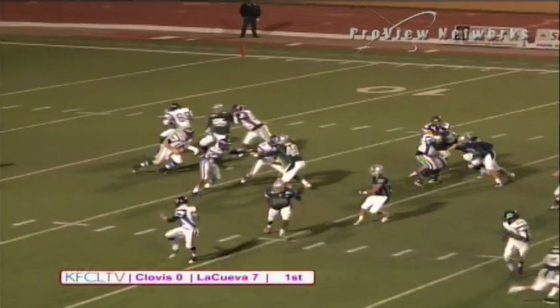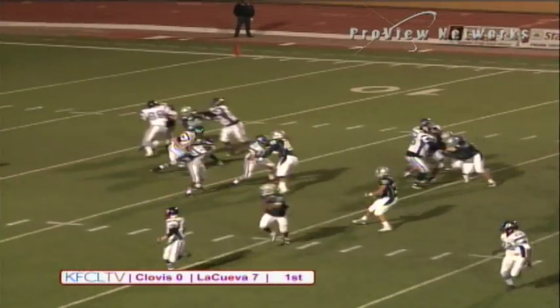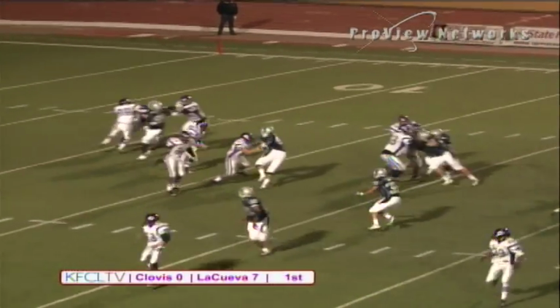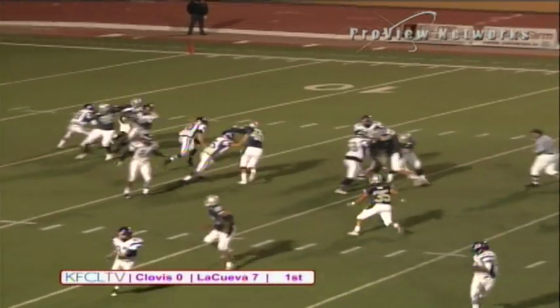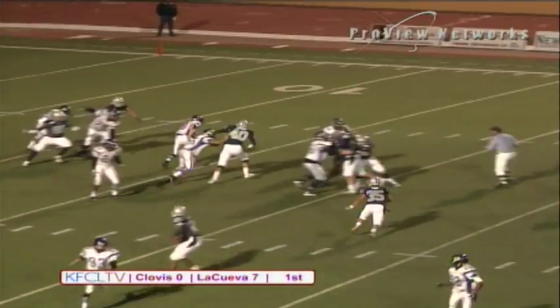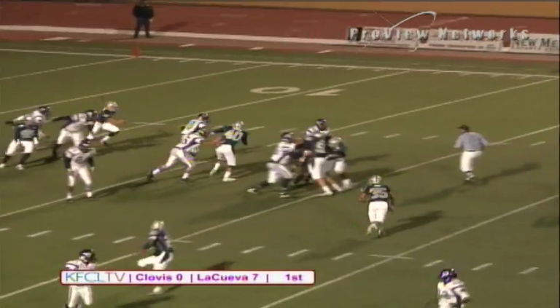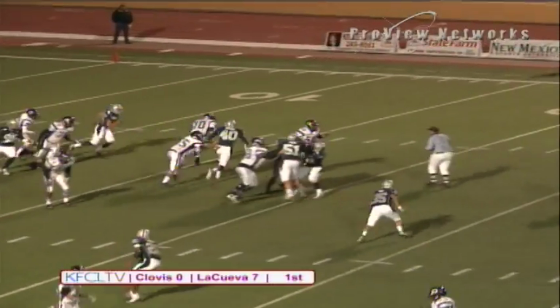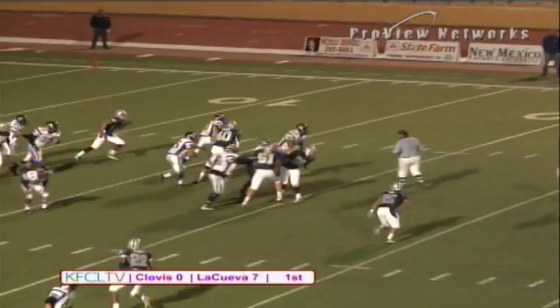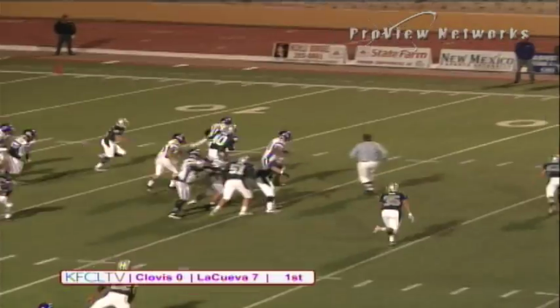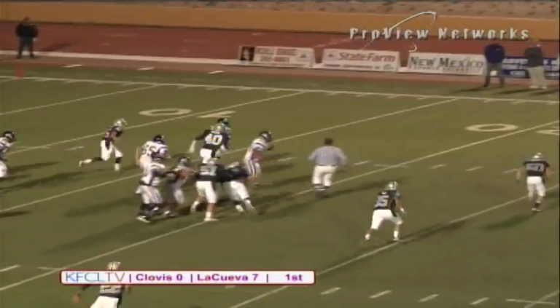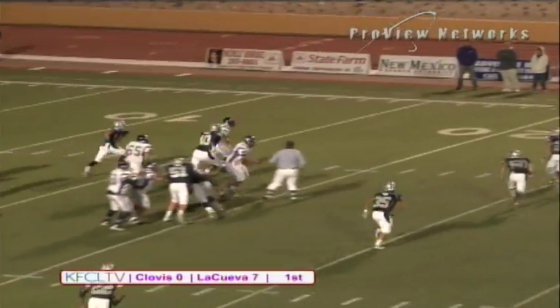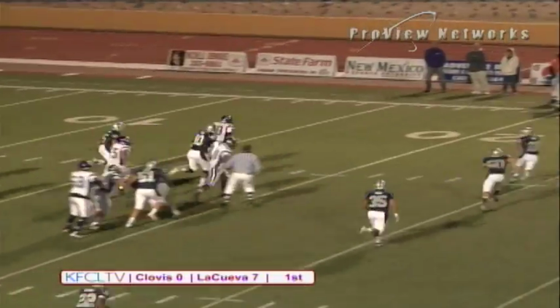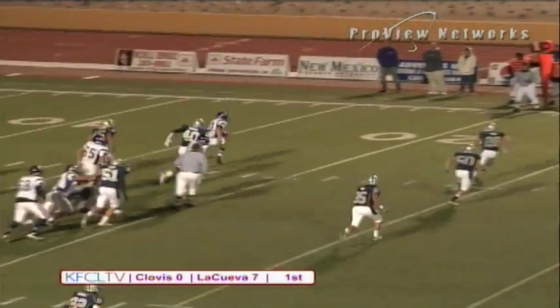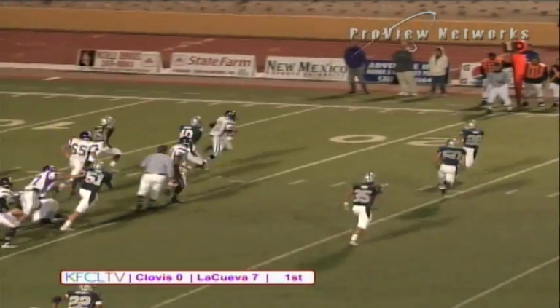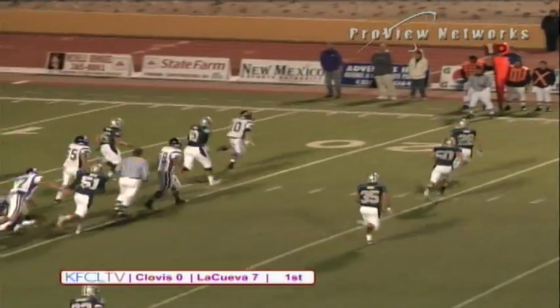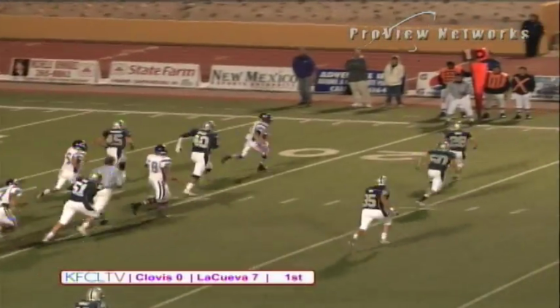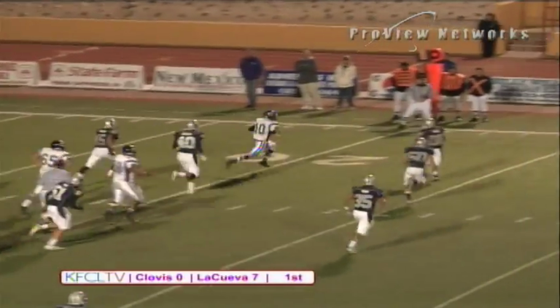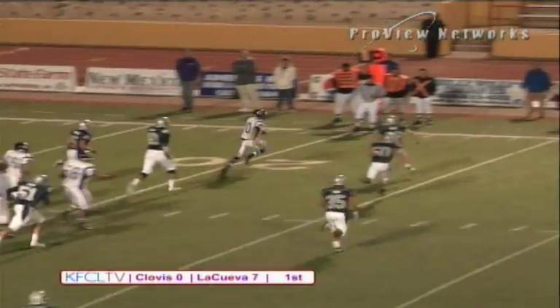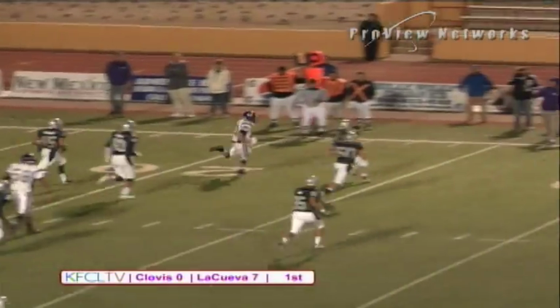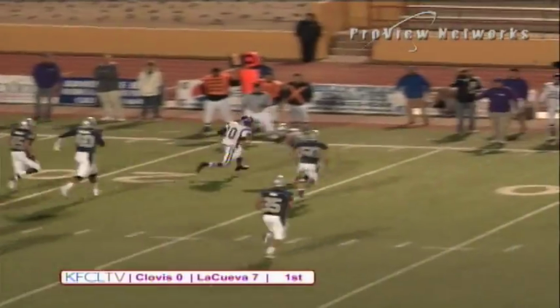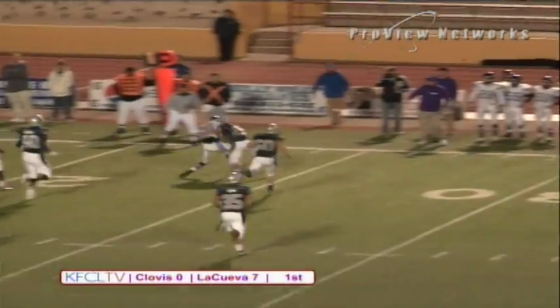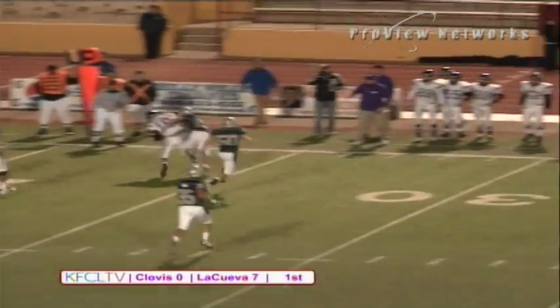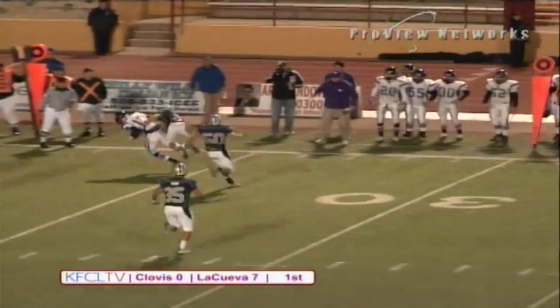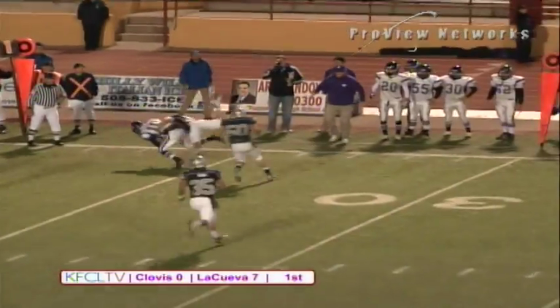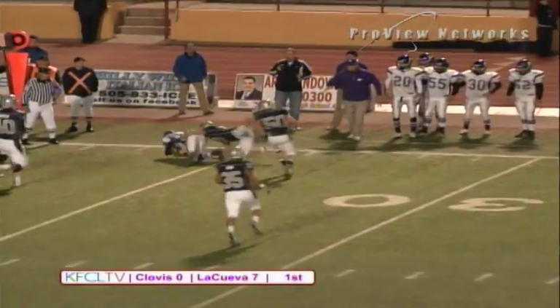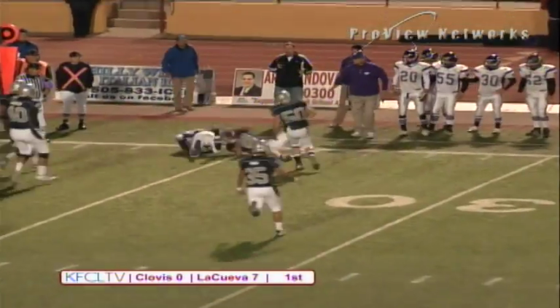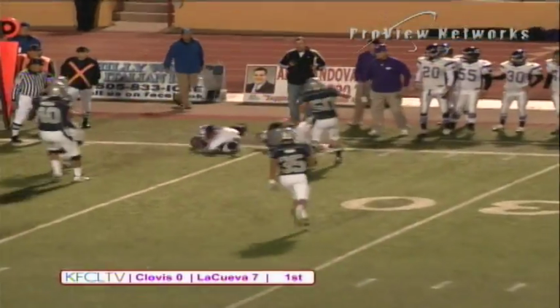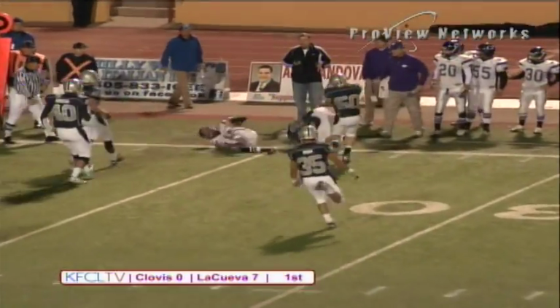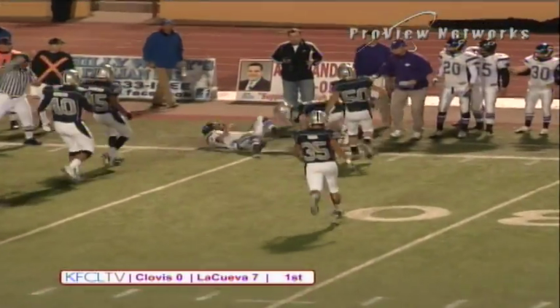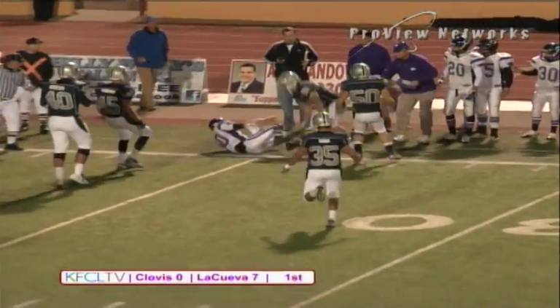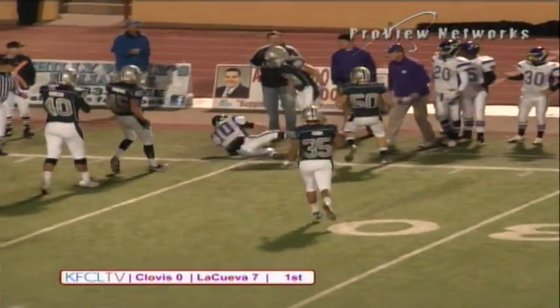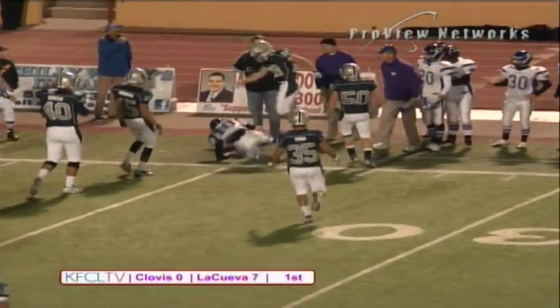They're going to go play fake here and Hill is flushed out of the pocket. Nice pick up of four.